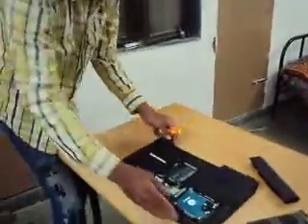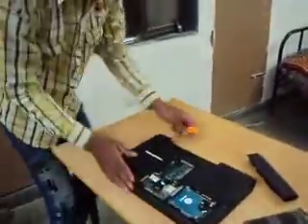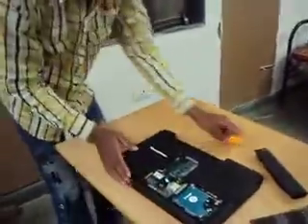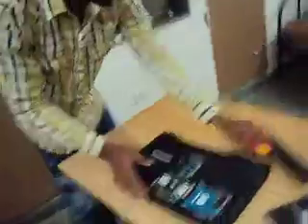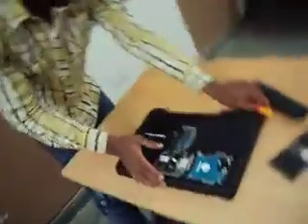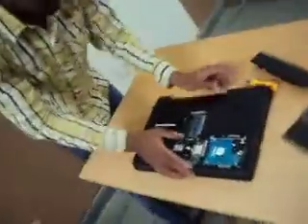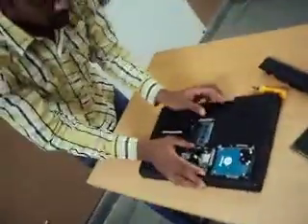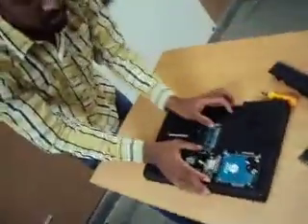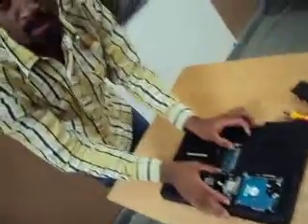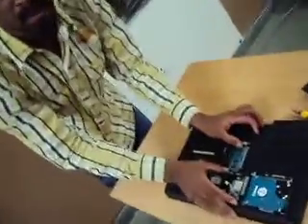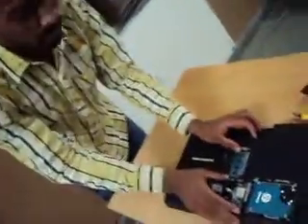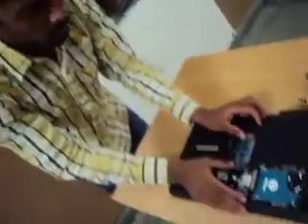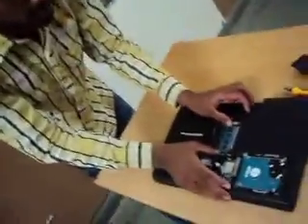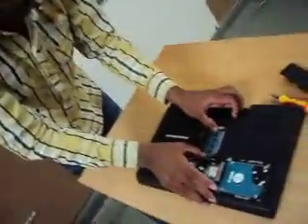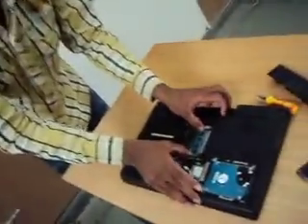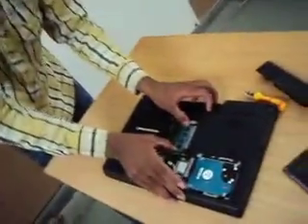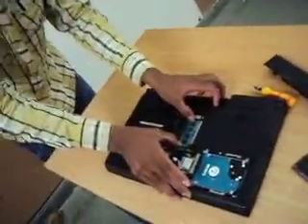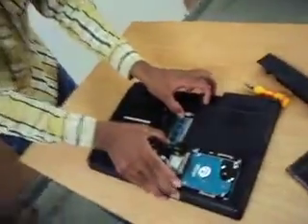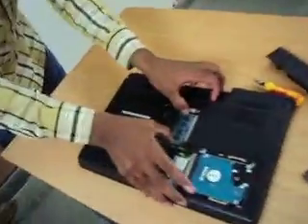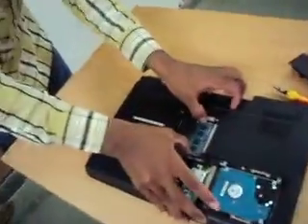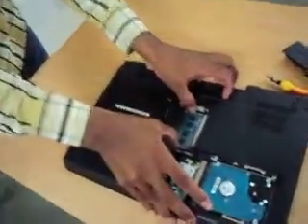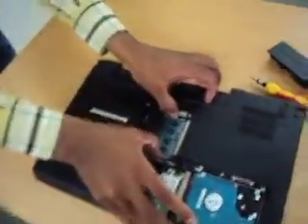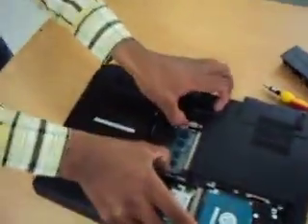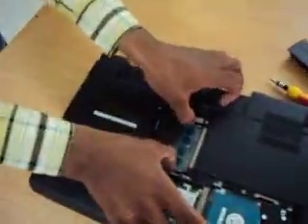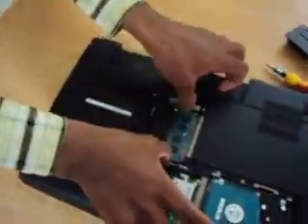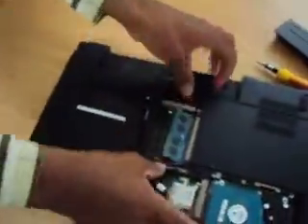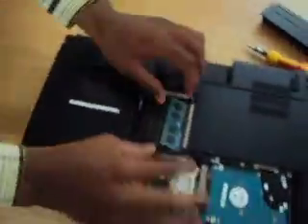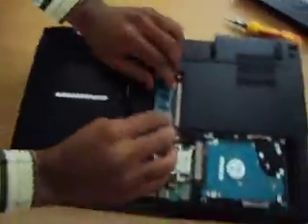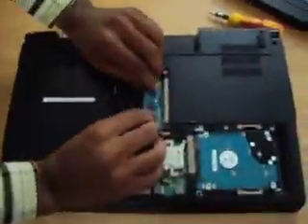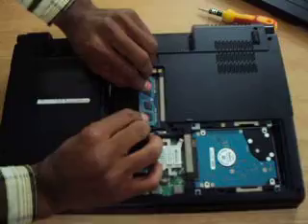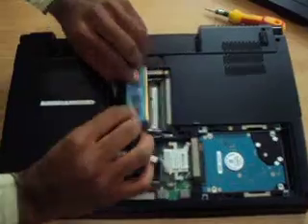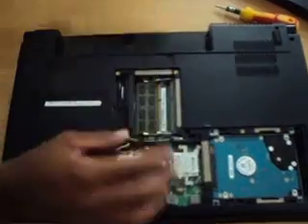Now you can see that there are some RAM slots. The first step is you have to remove the RAMs. Now I am removing the RAM.